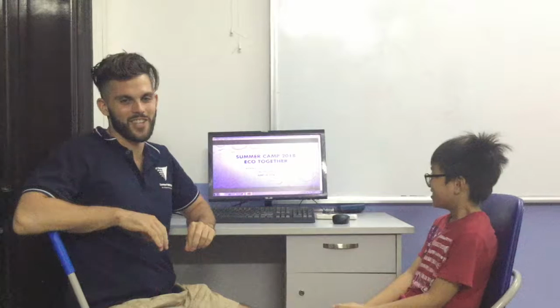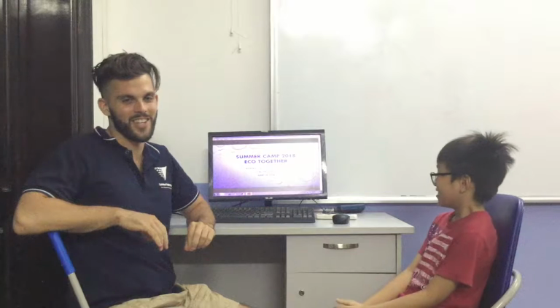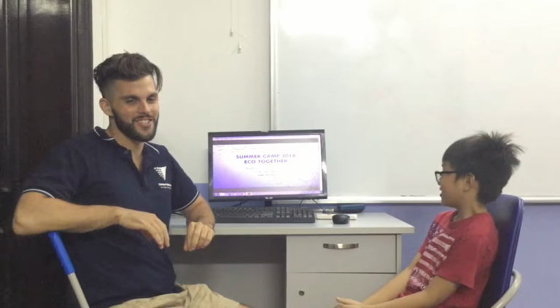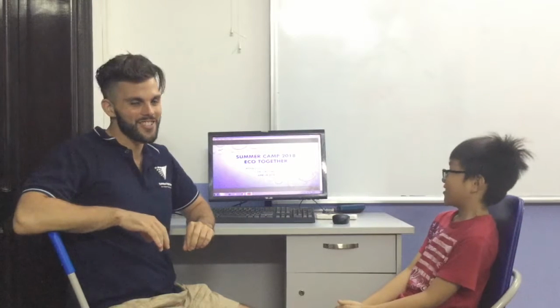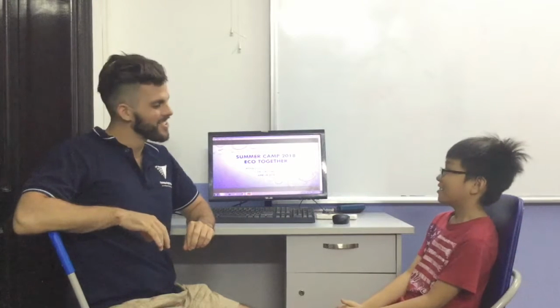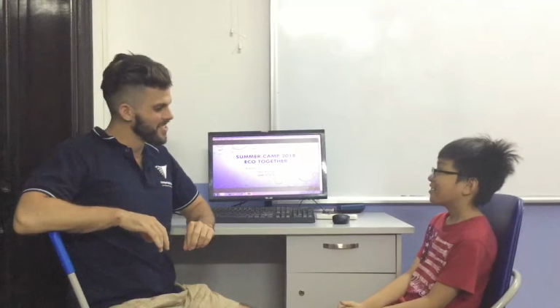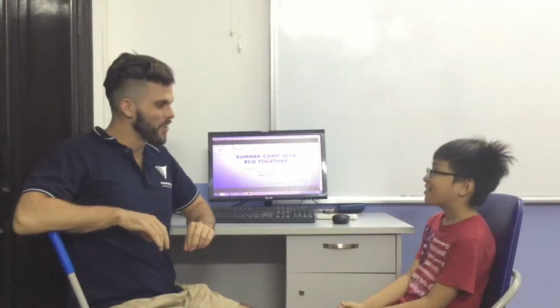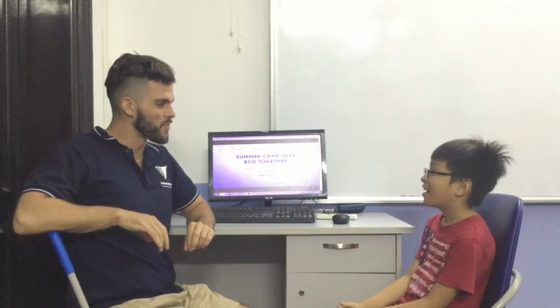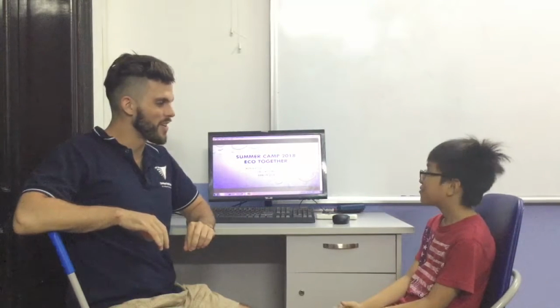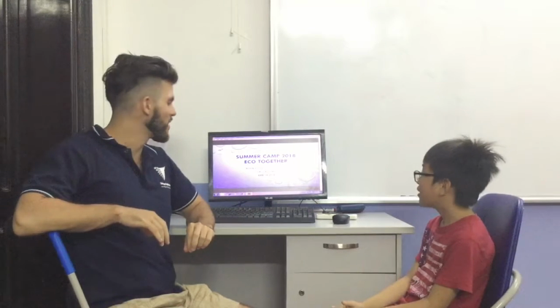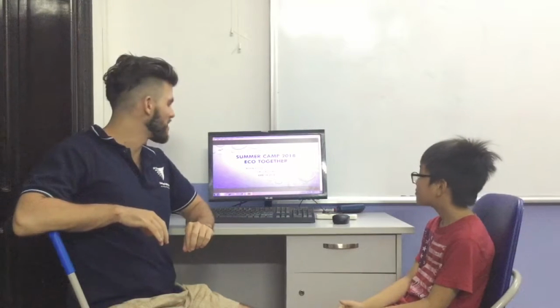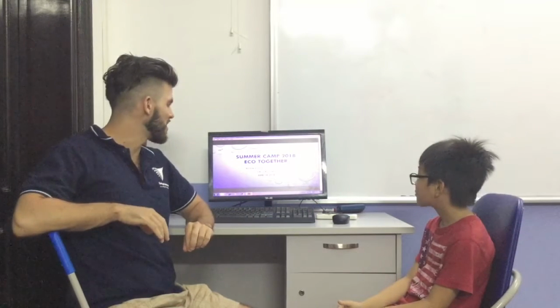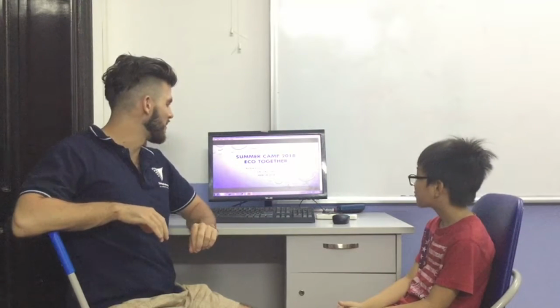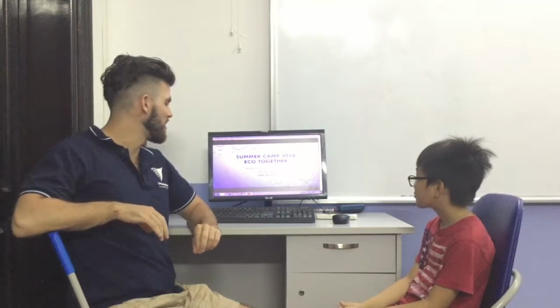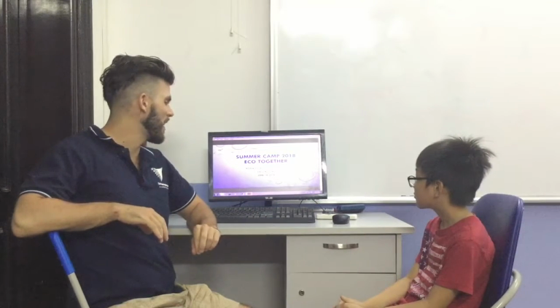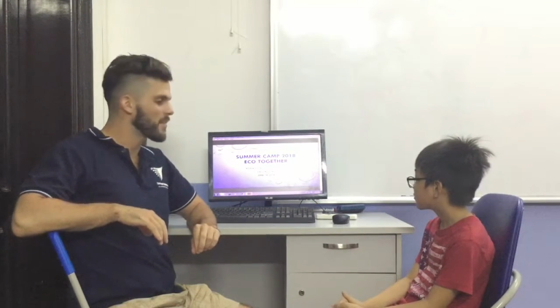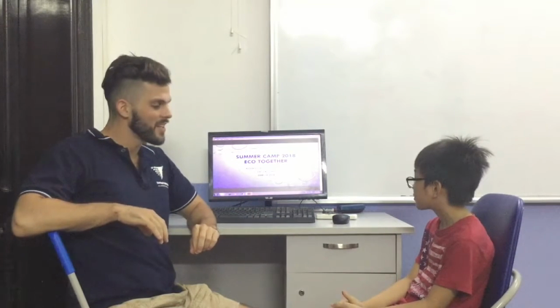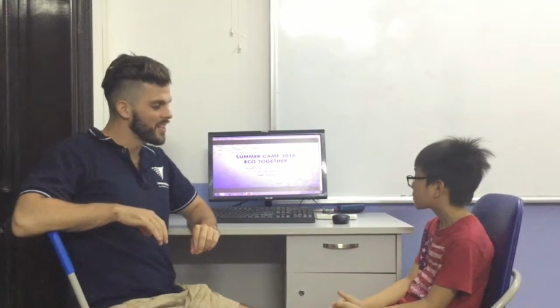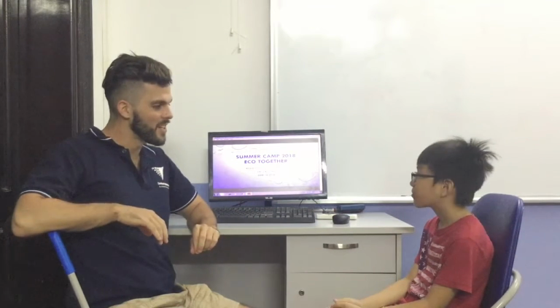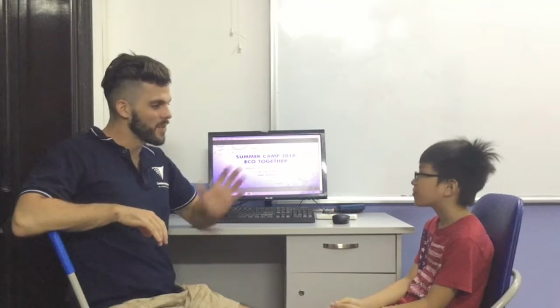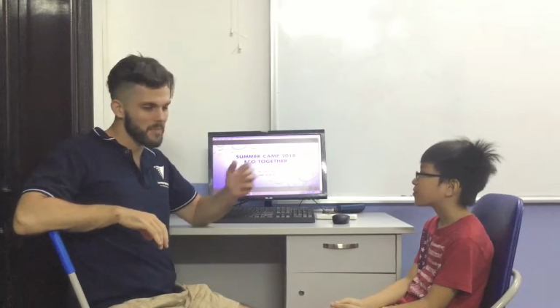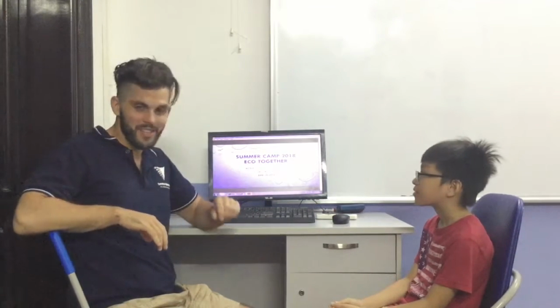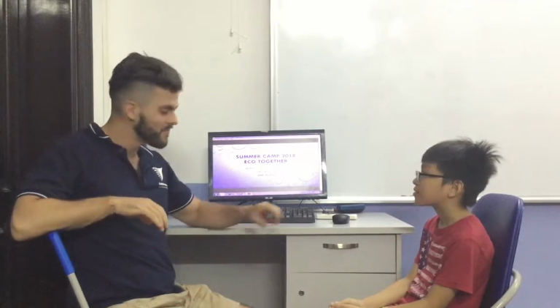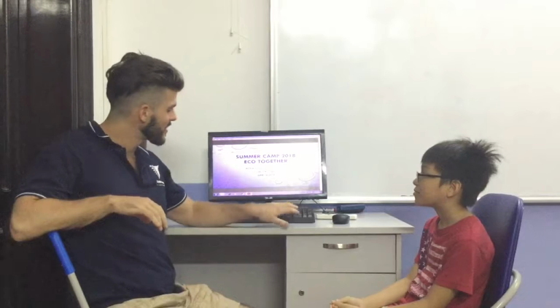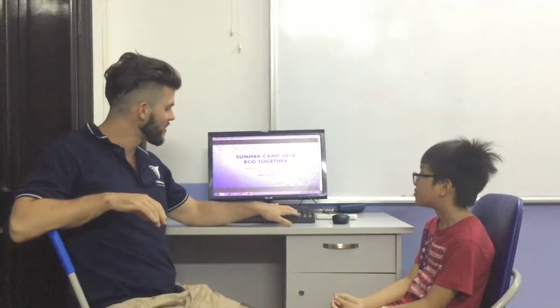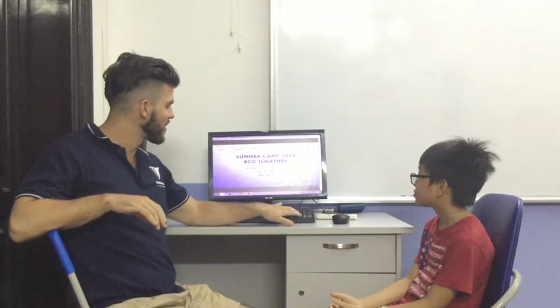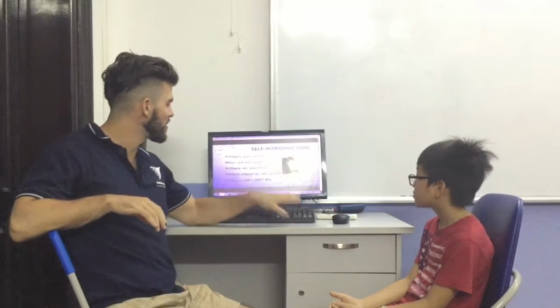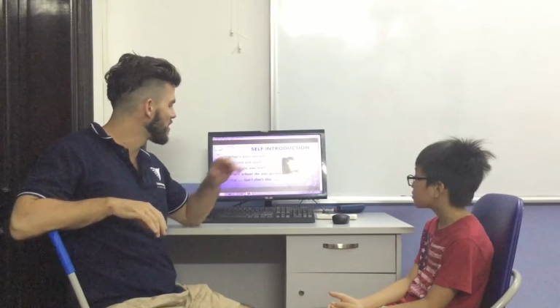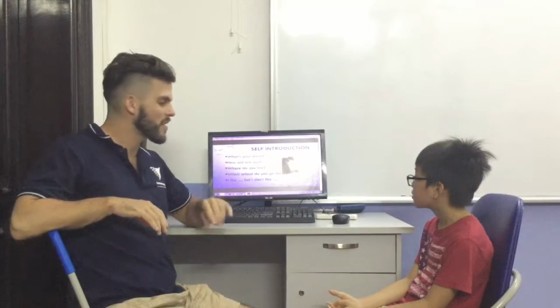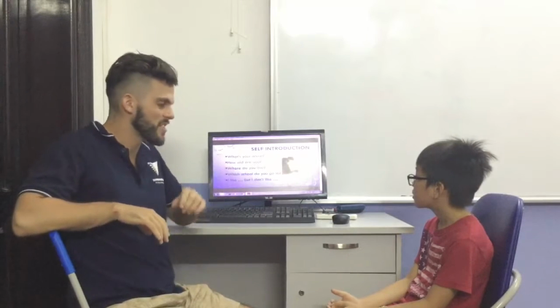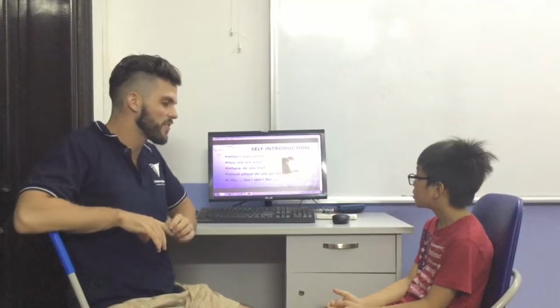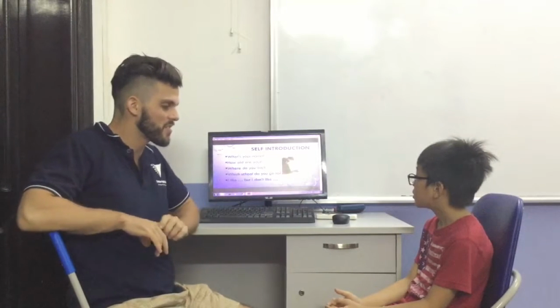Hello, welcome to our video test for the Sun Camp. I'm here with Ming. Can you tell me about yourself first?